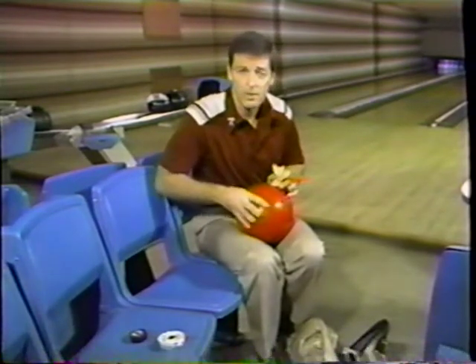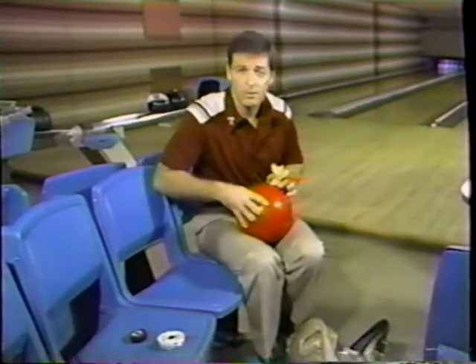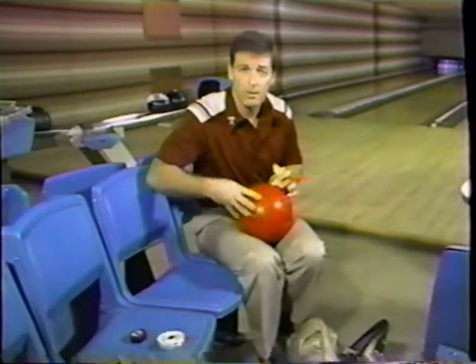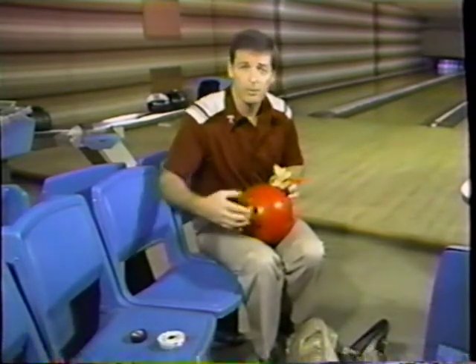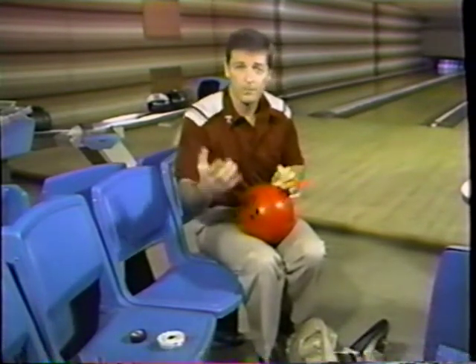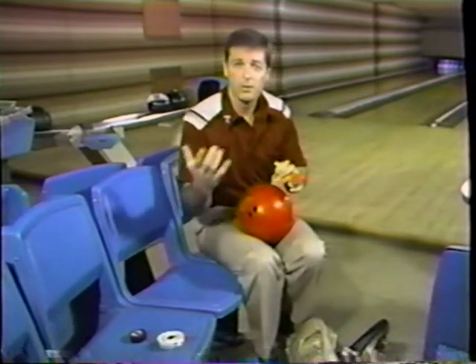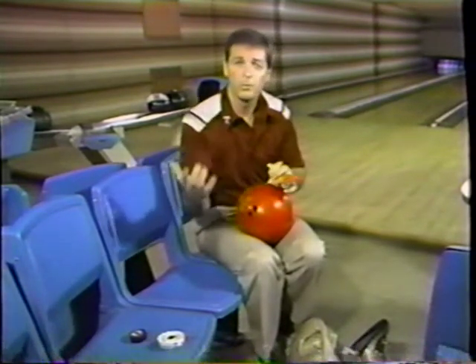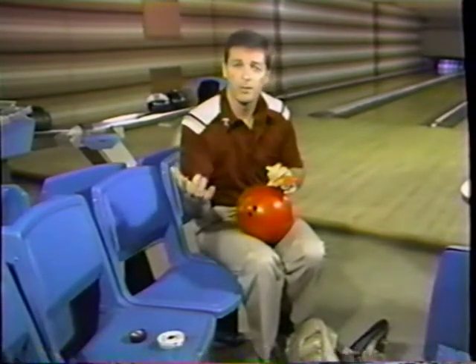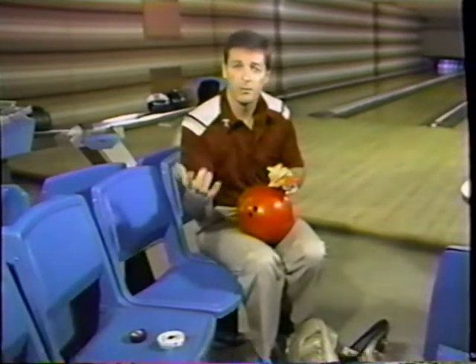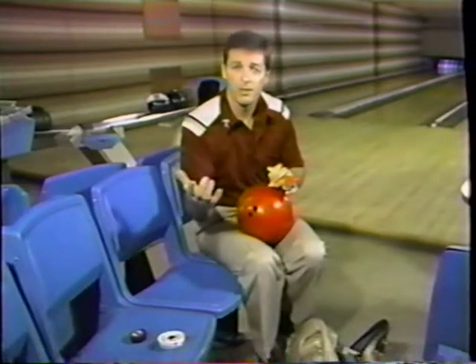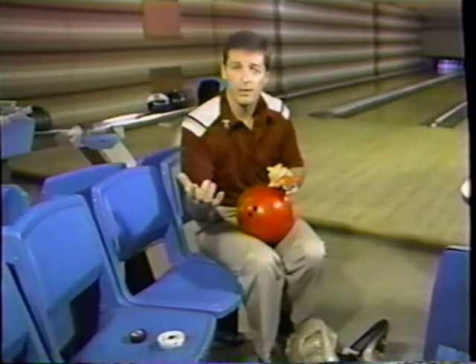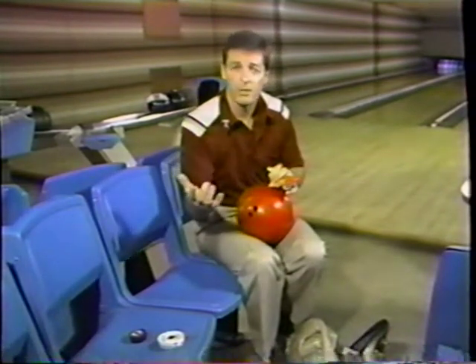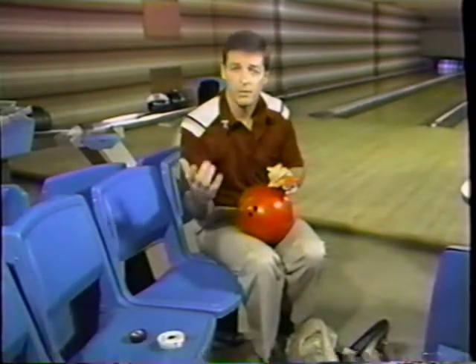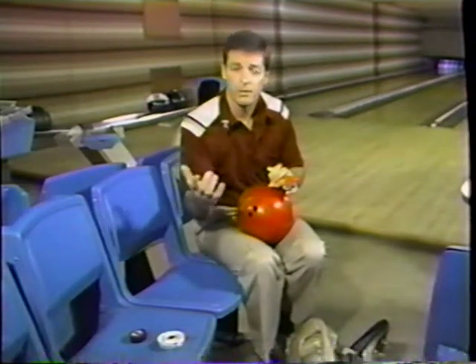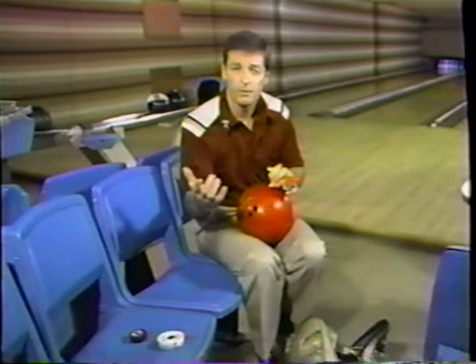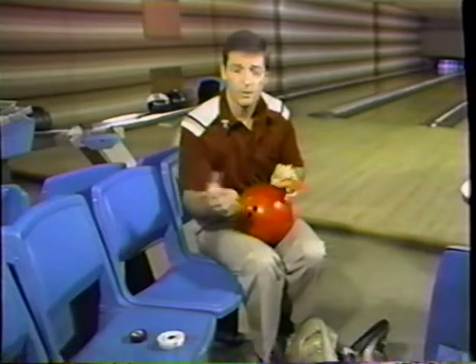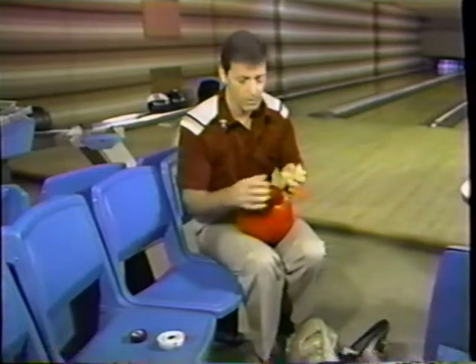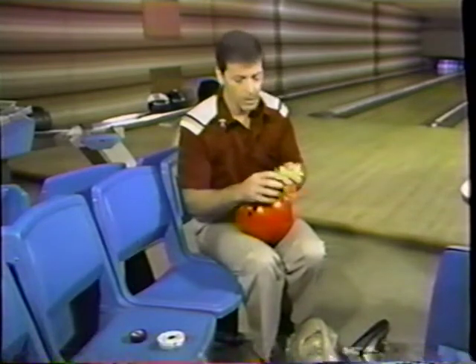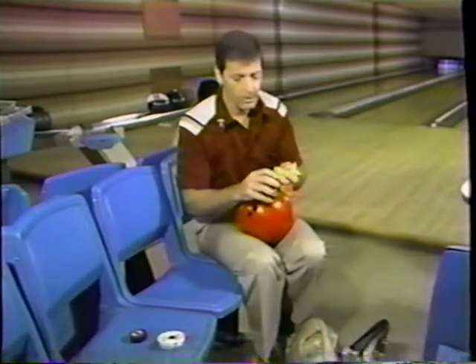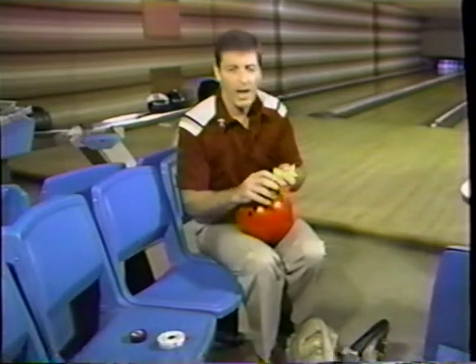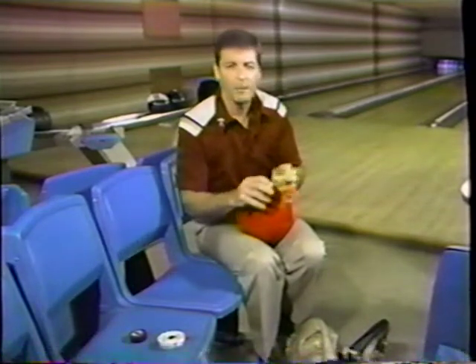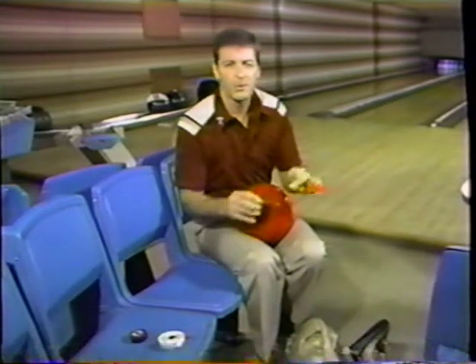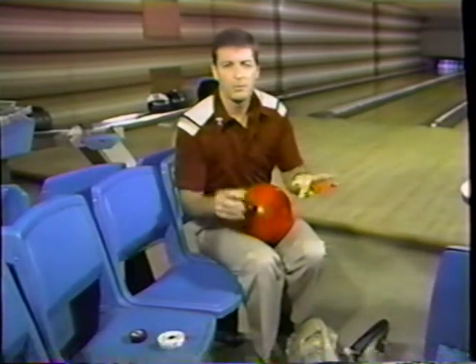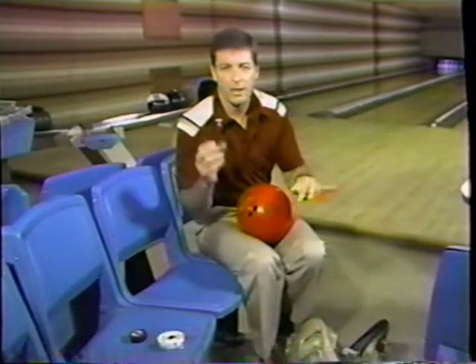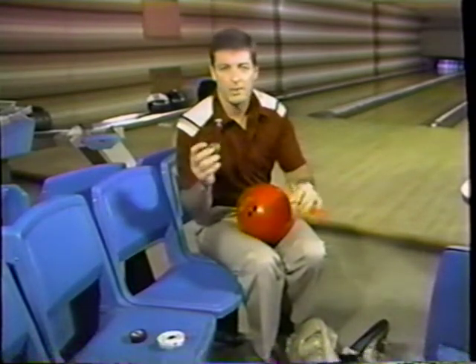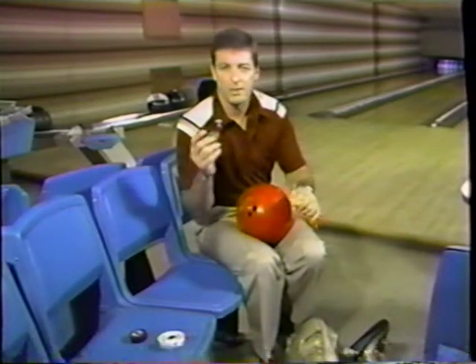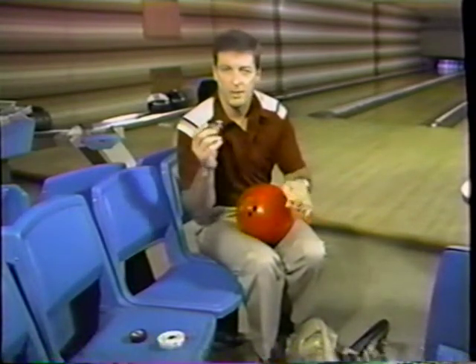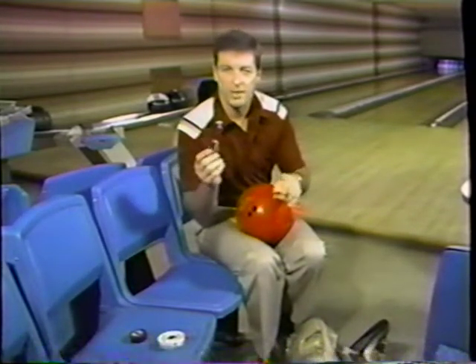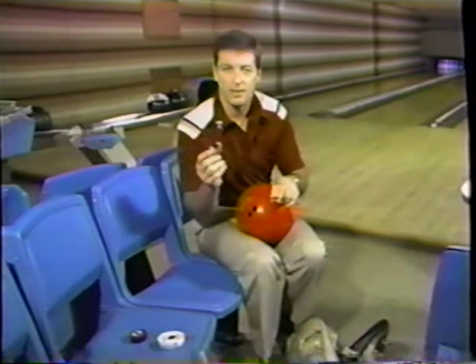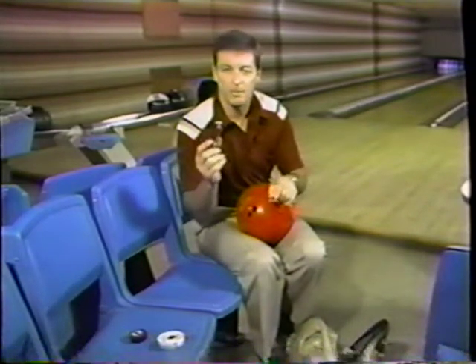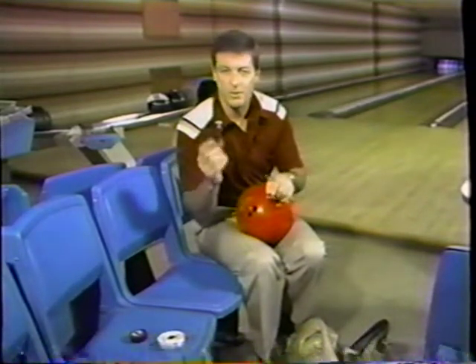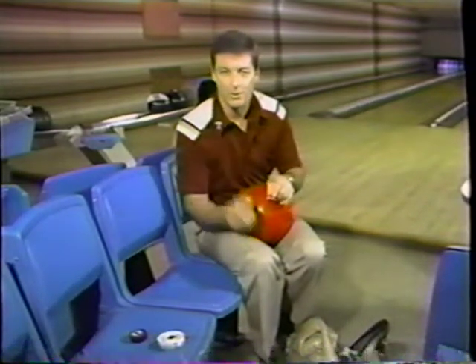Remember, use whatever wrist device works good for you, but an absolute must is that tape and scissors.